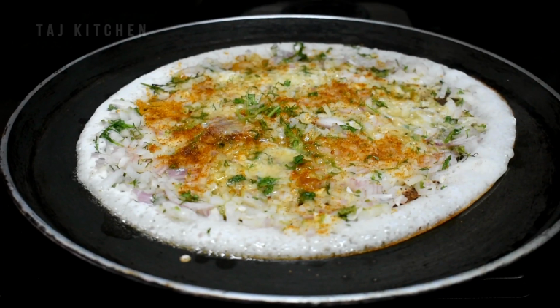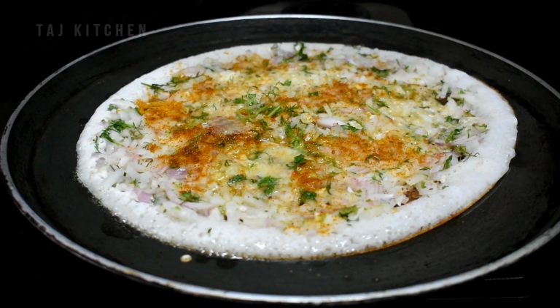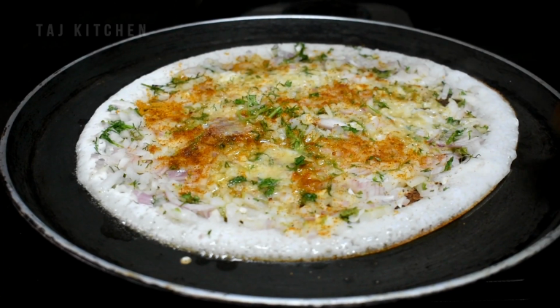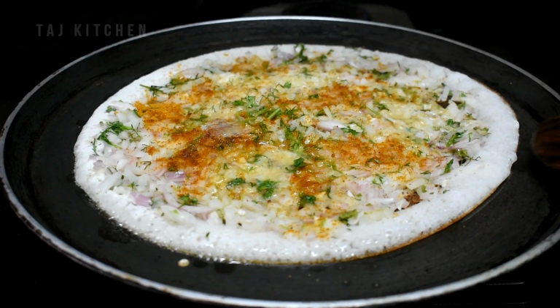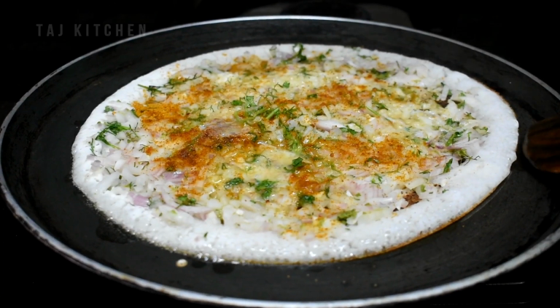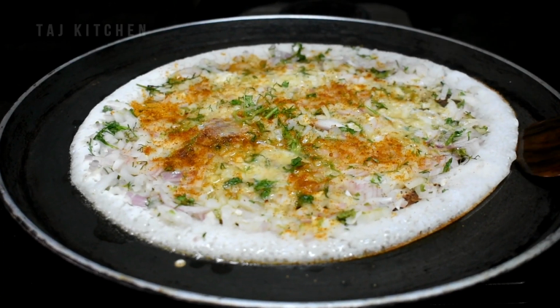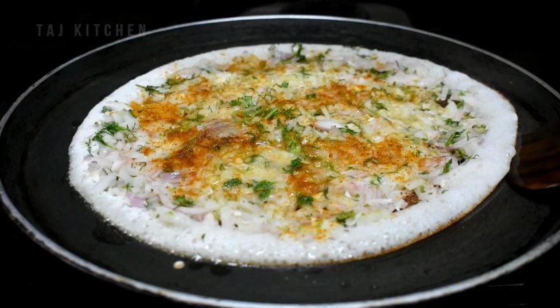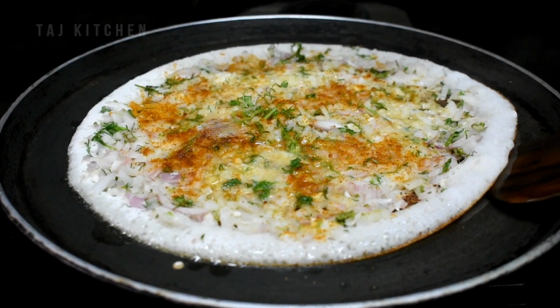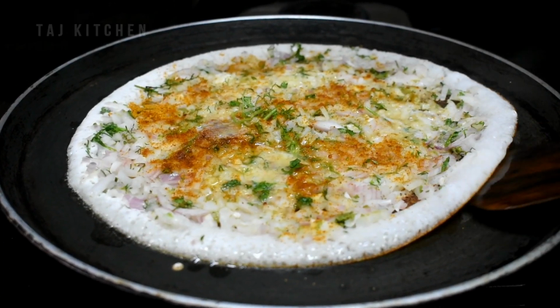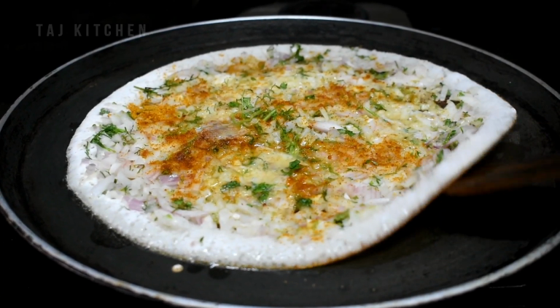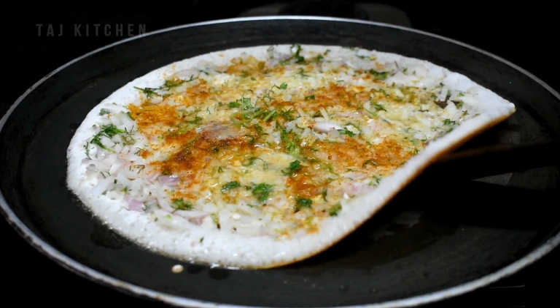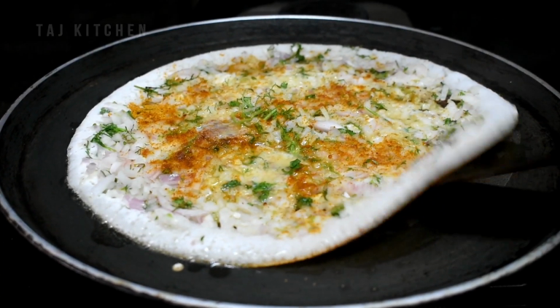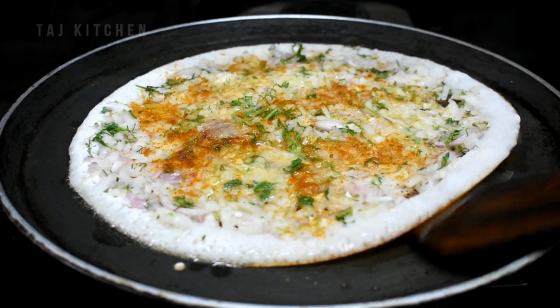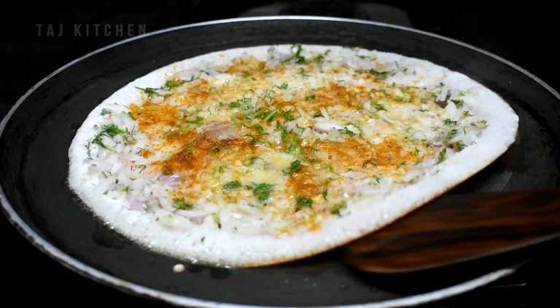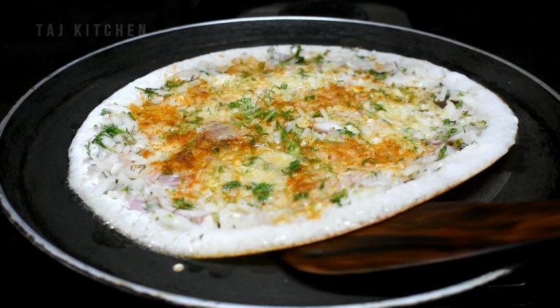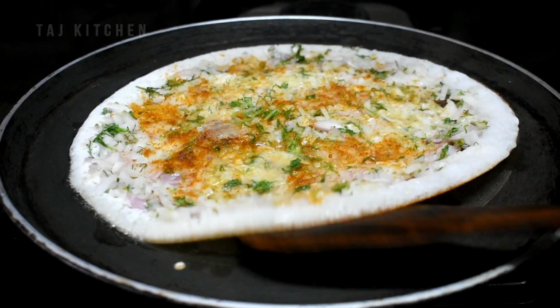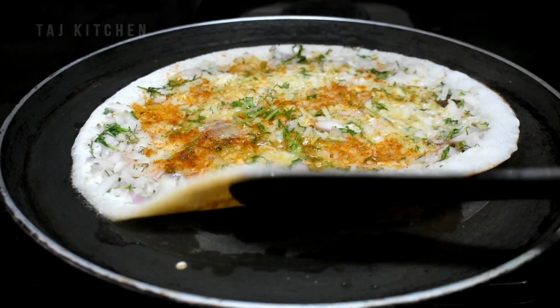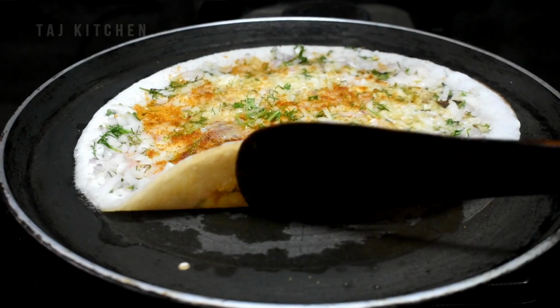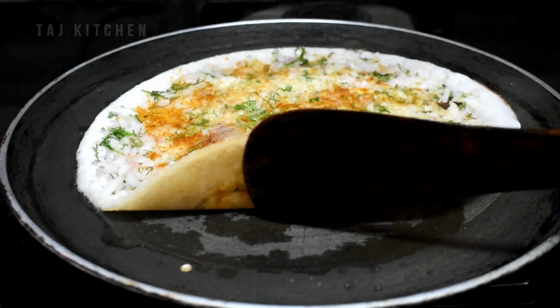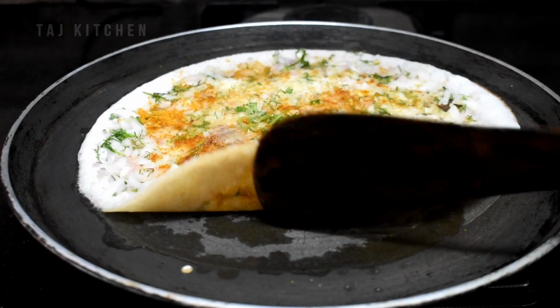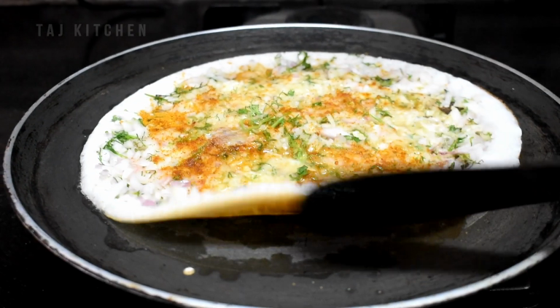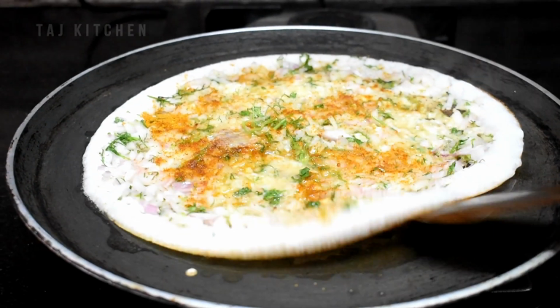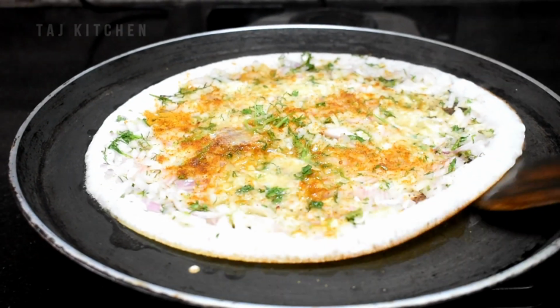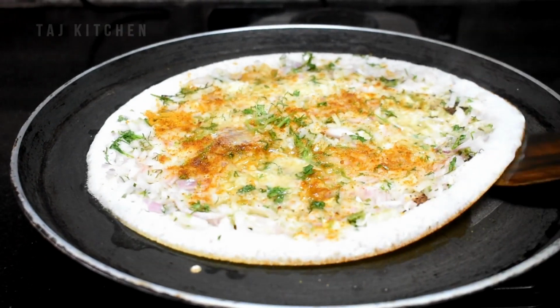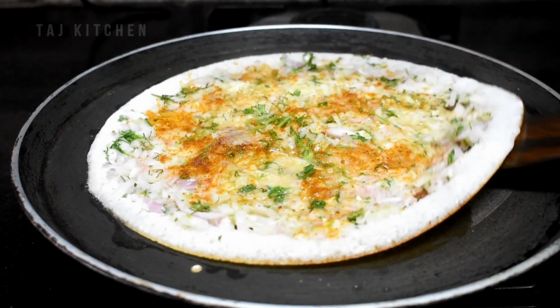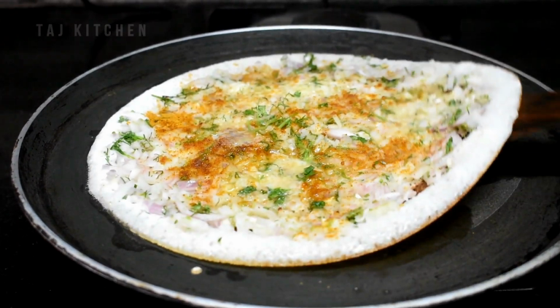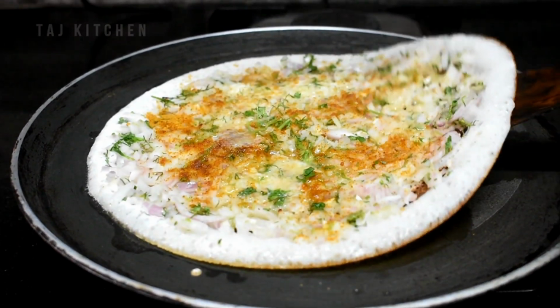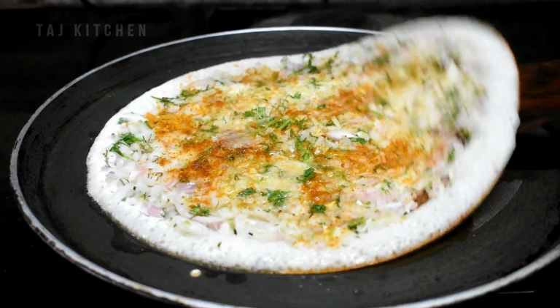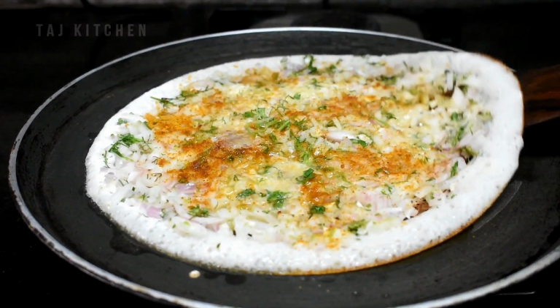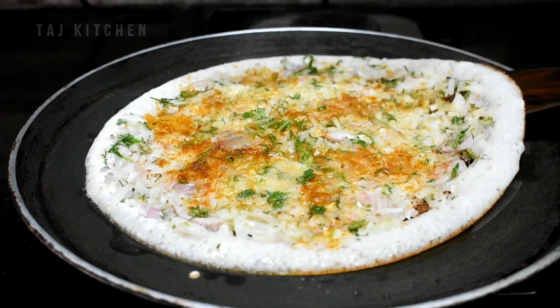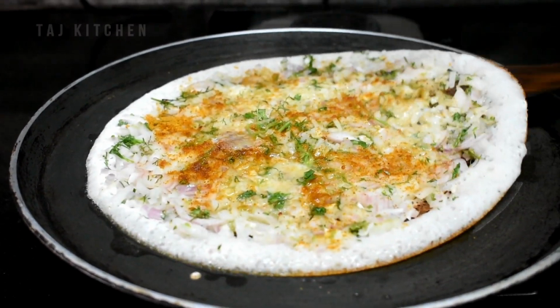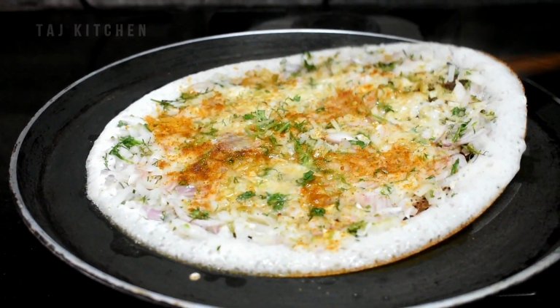When the side is crisp and golden brown, we turn it over to the other side.